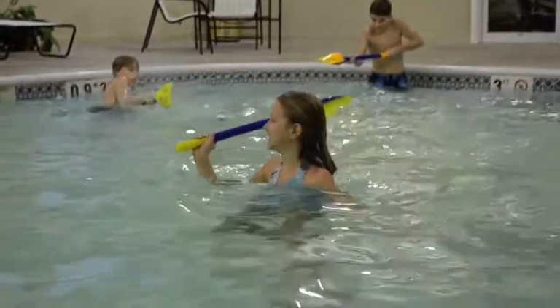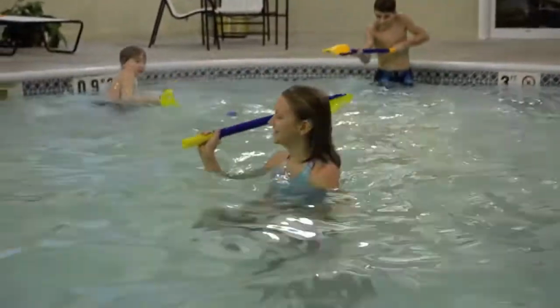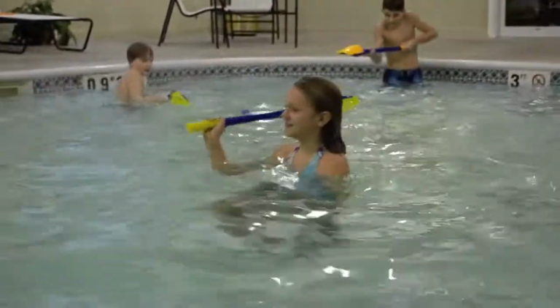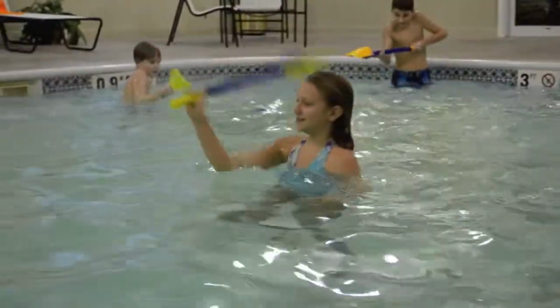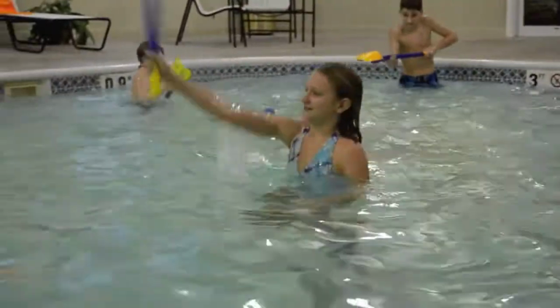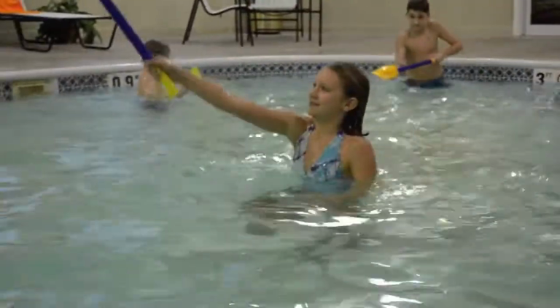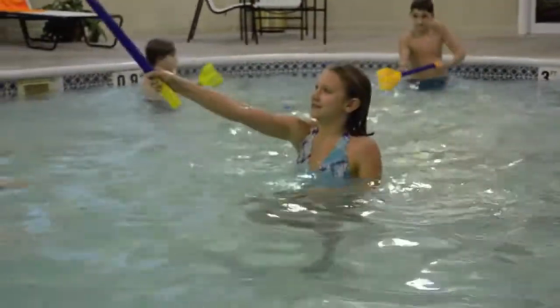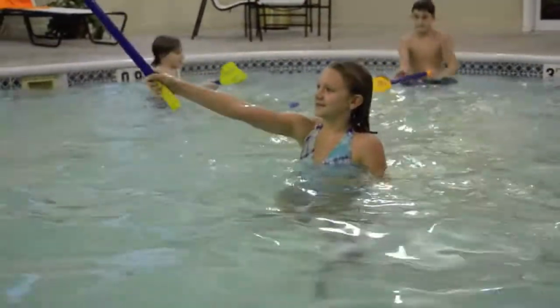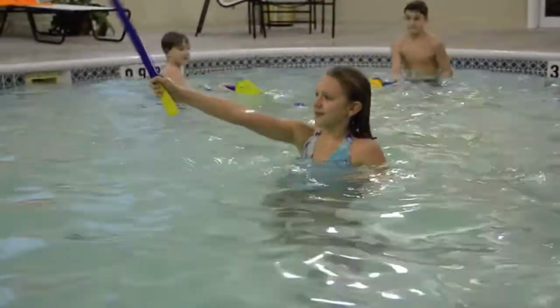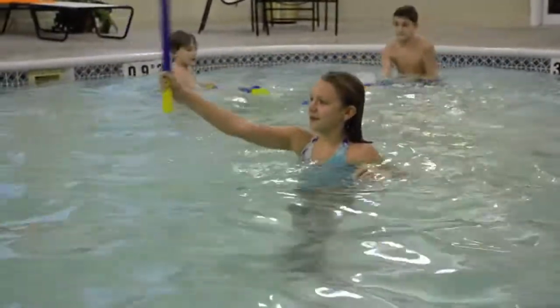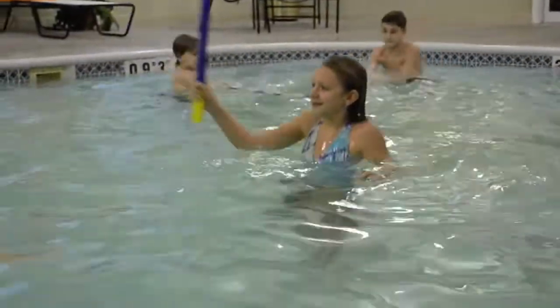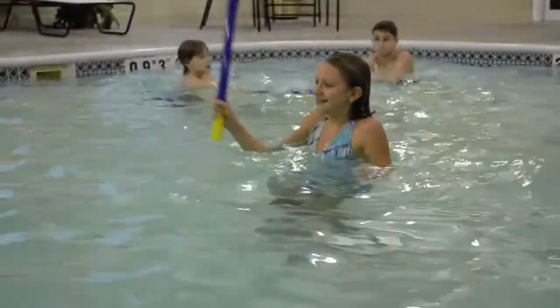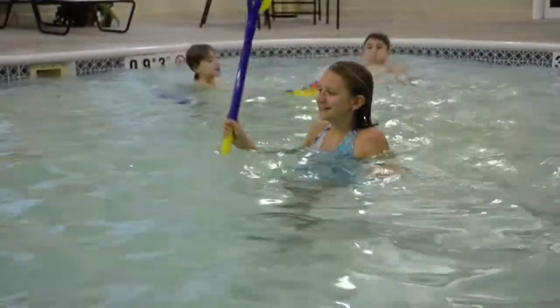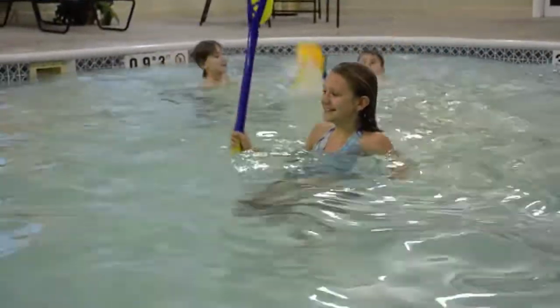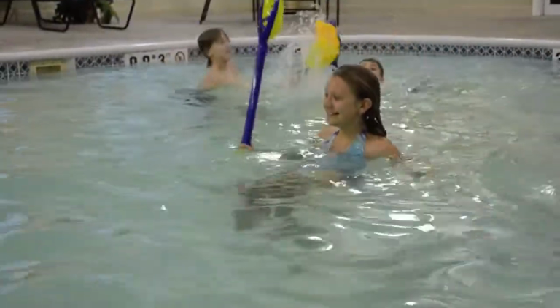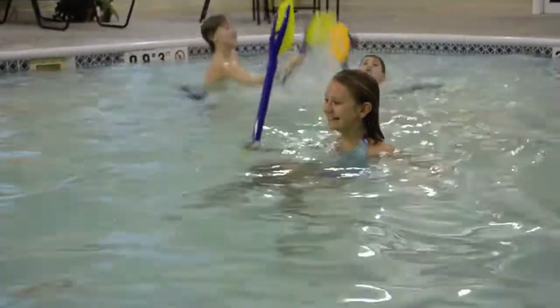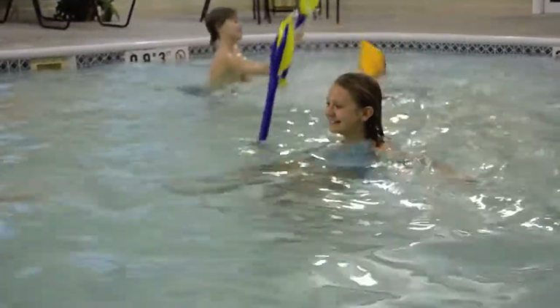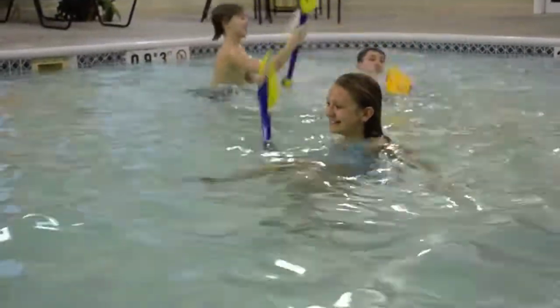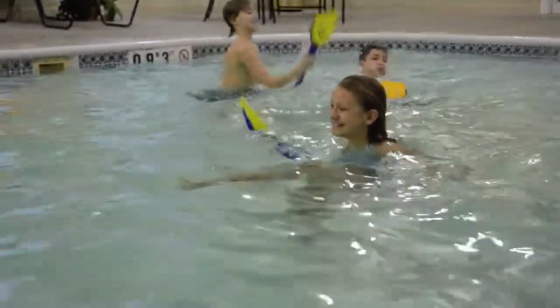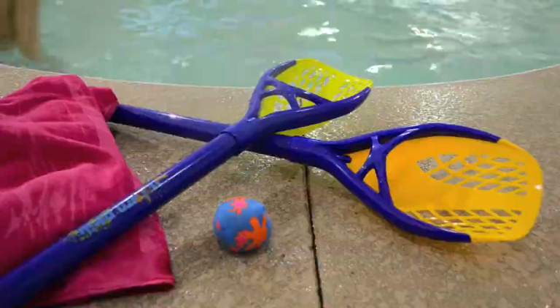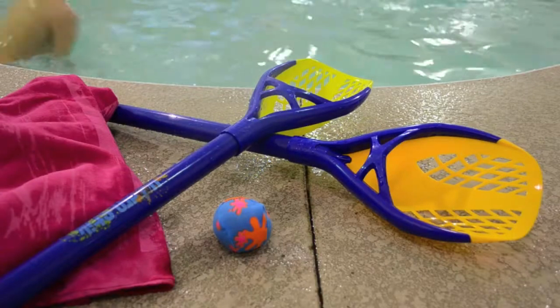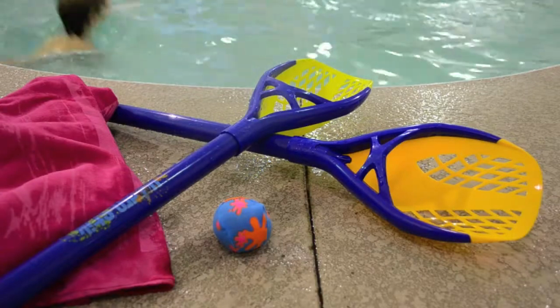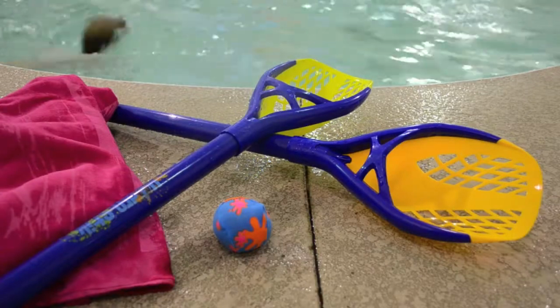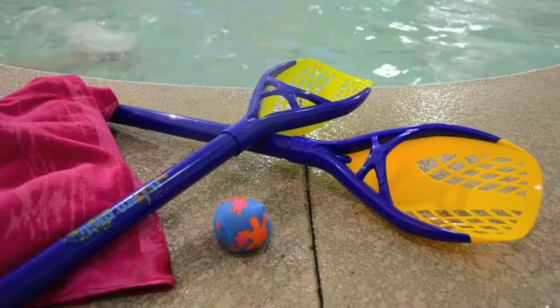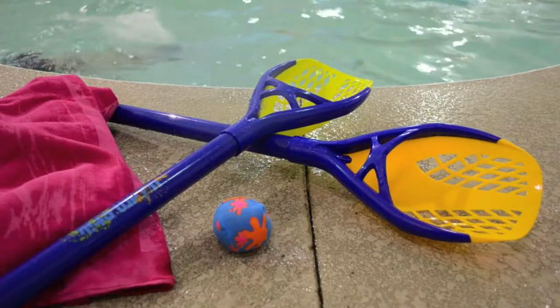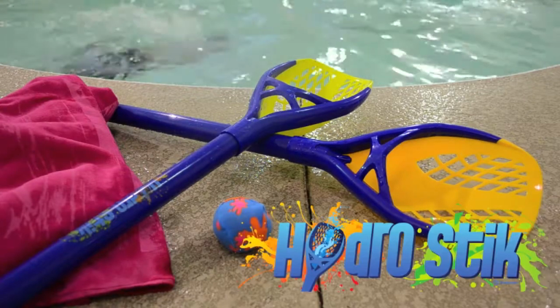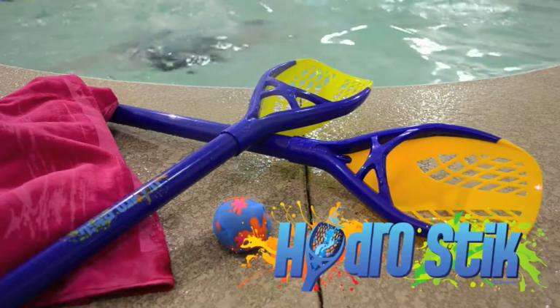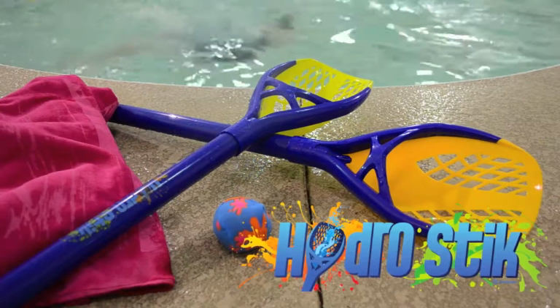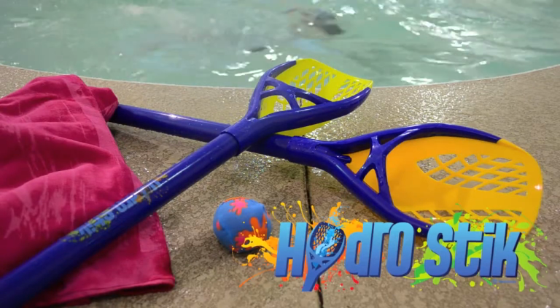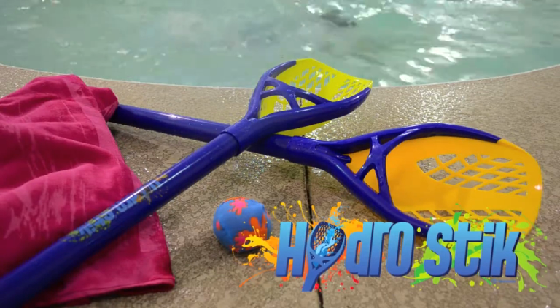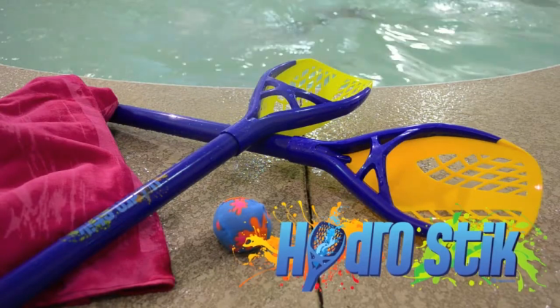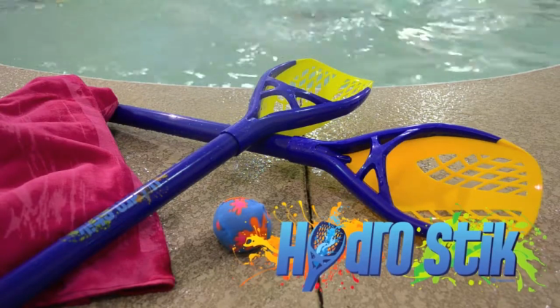Experience extreme hydro fun with Hydro Stick by Headstrong.